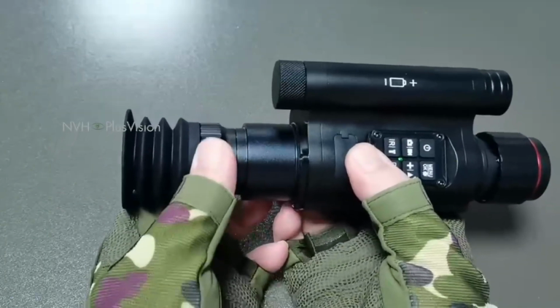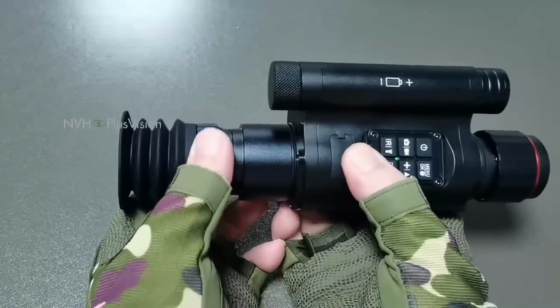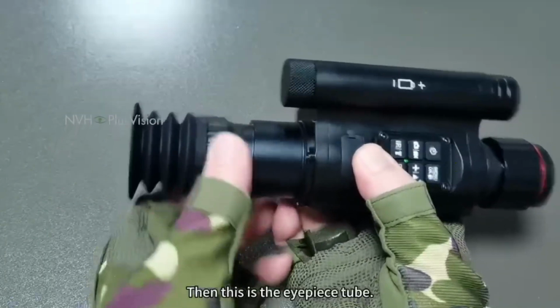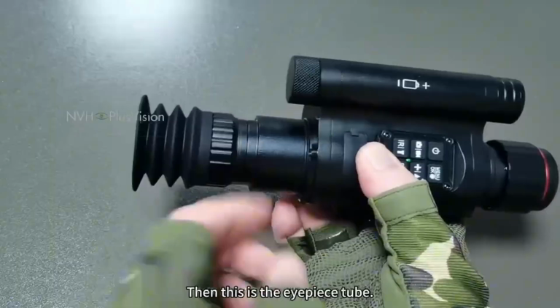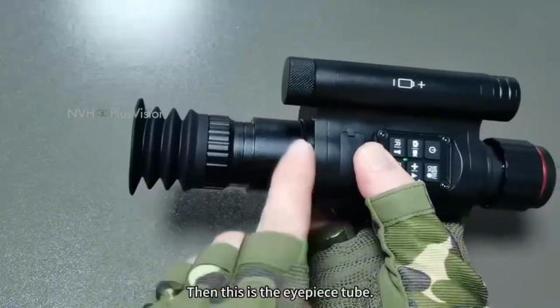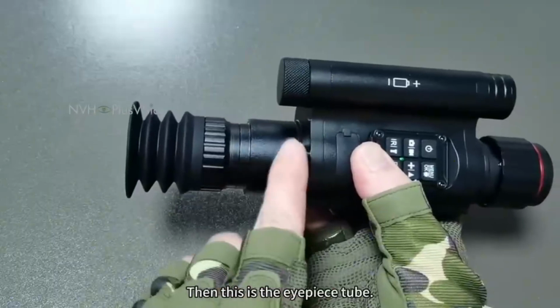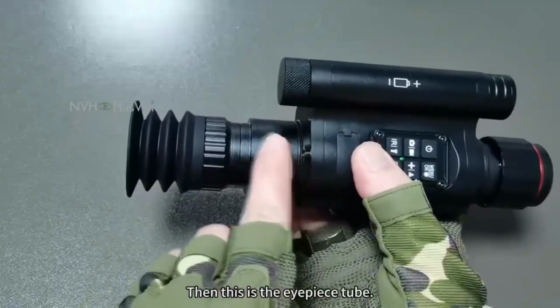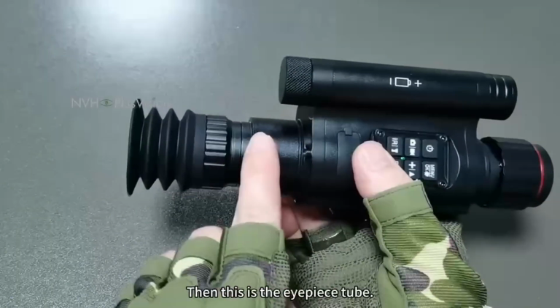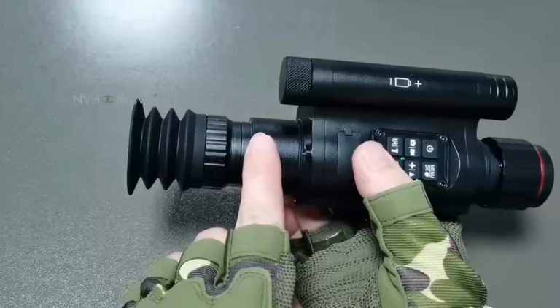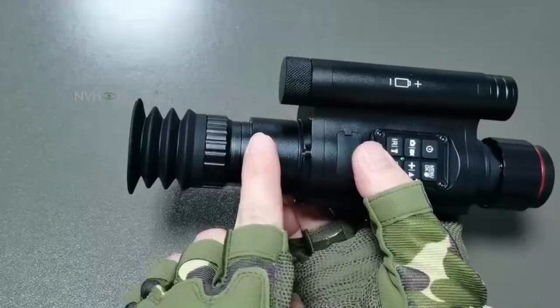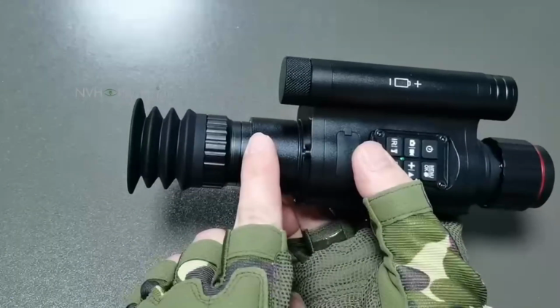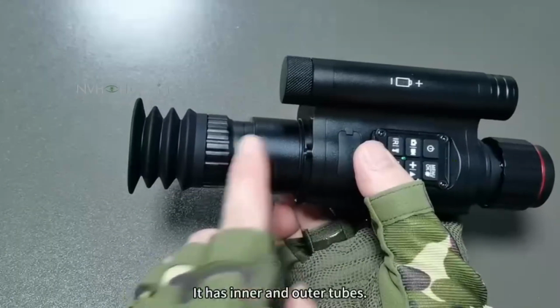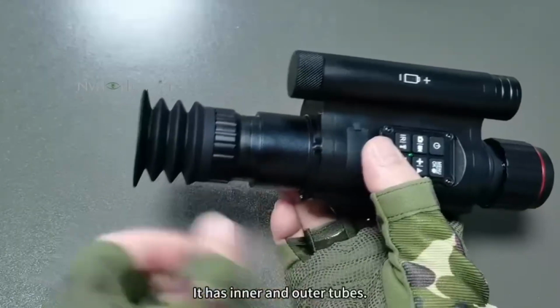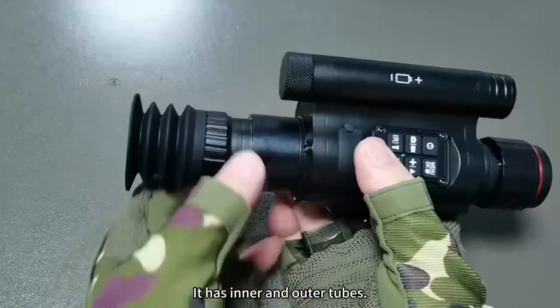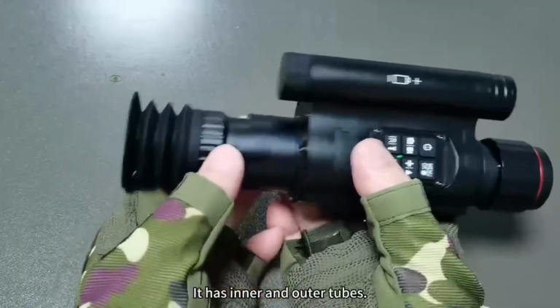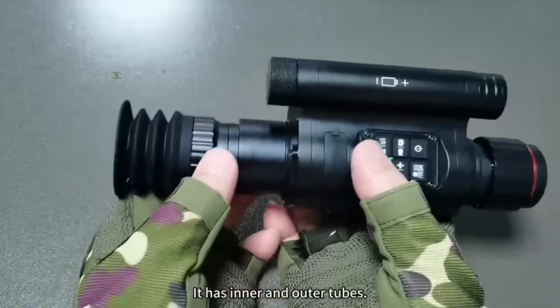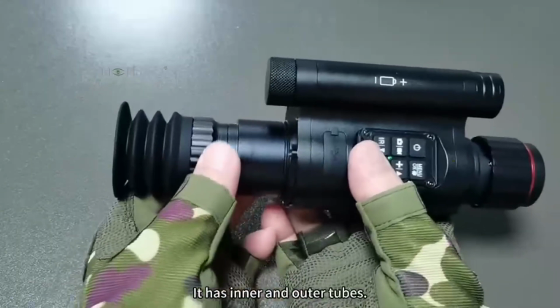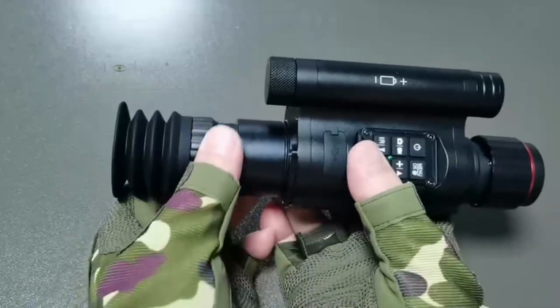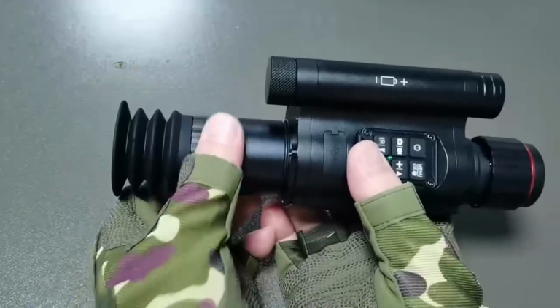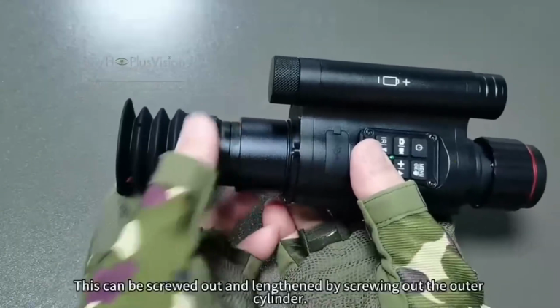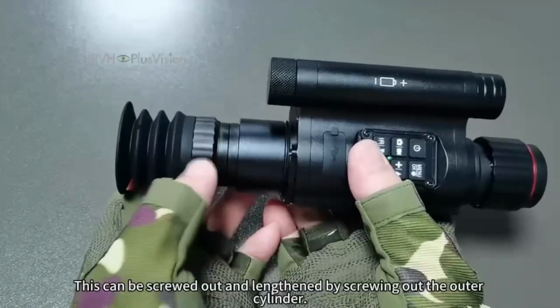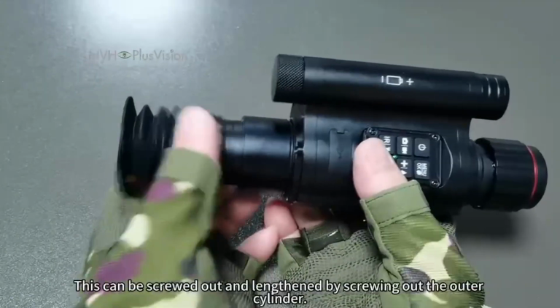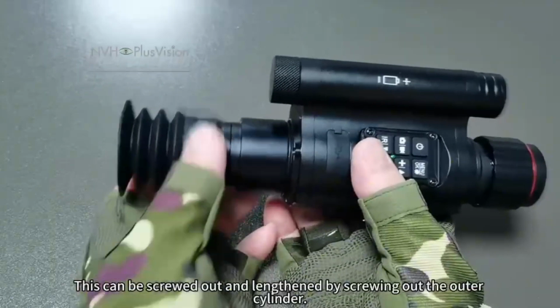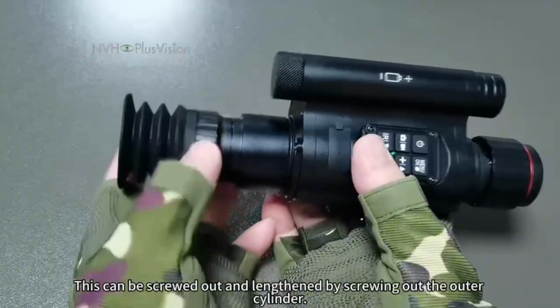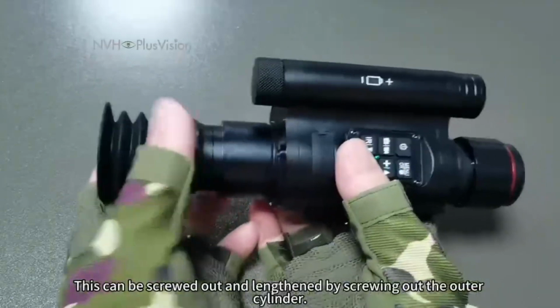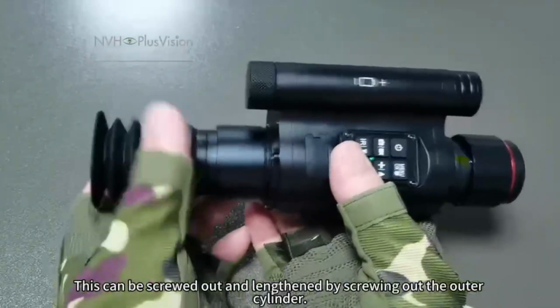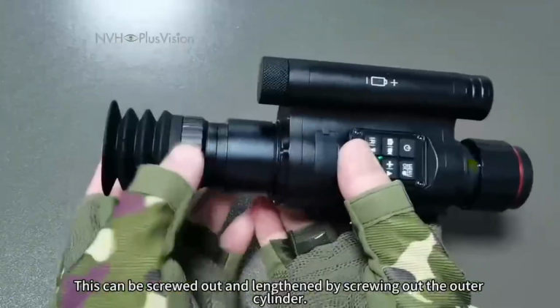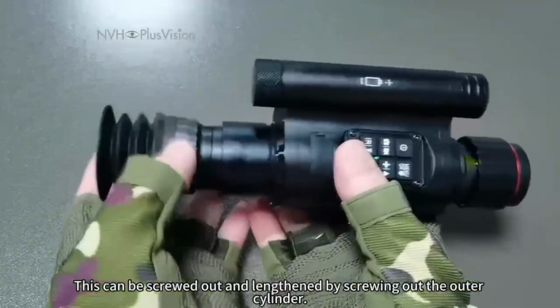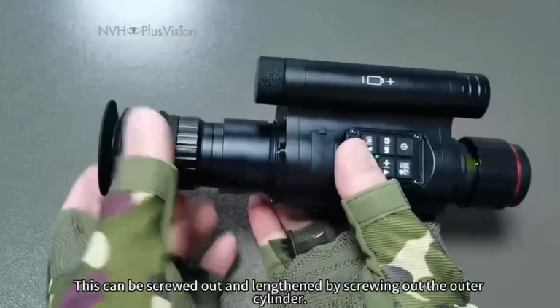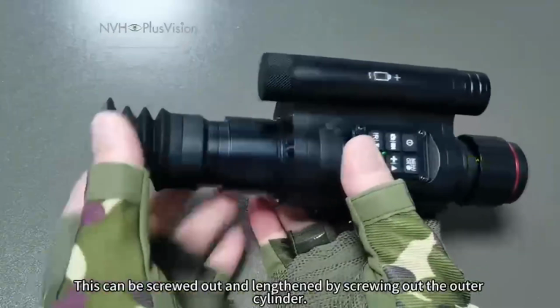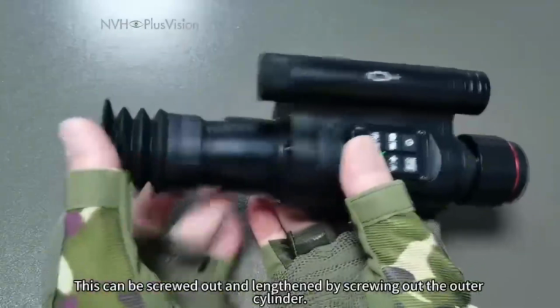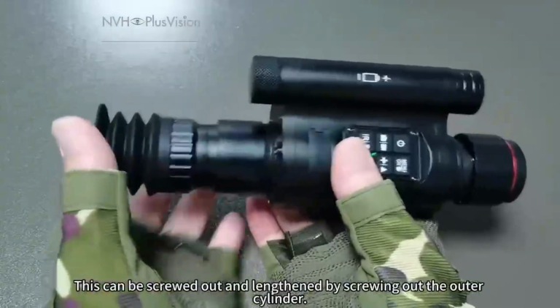This is the eyepiece tube. It has inner and outer tubes. The outer cylinder can be screwed out to lengthen it.